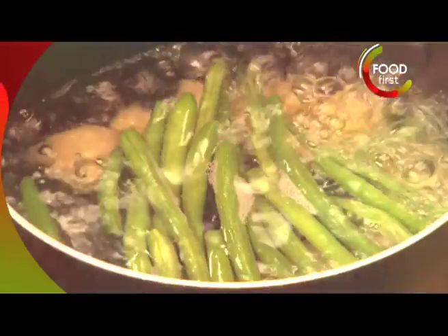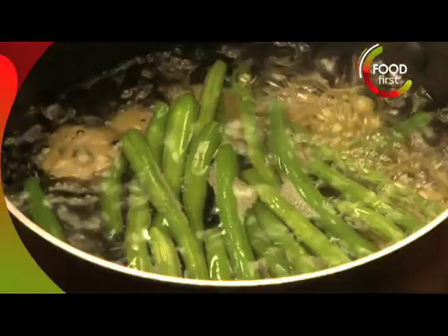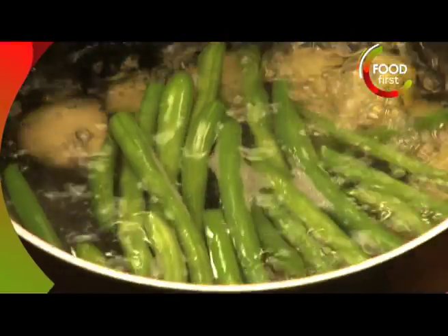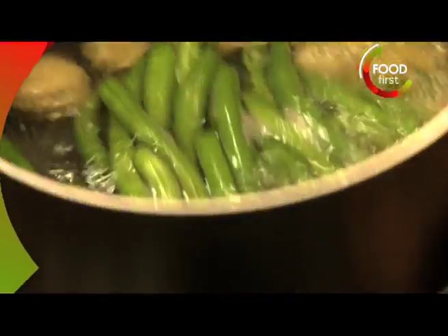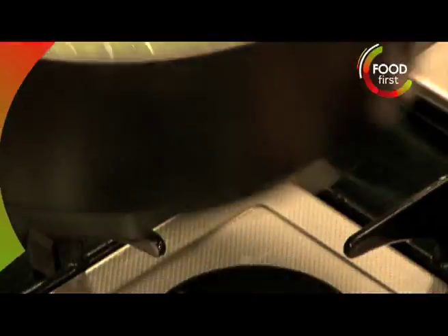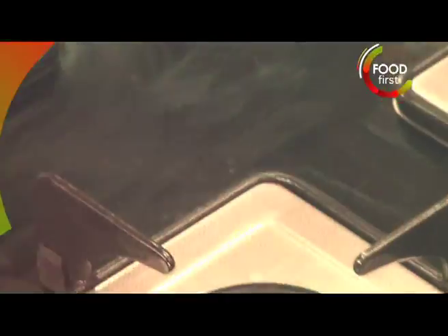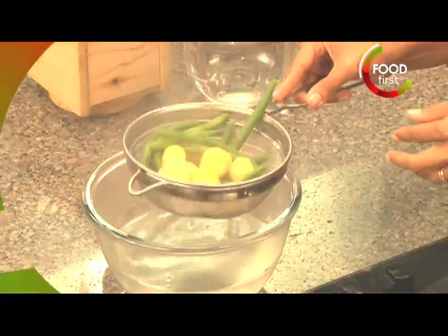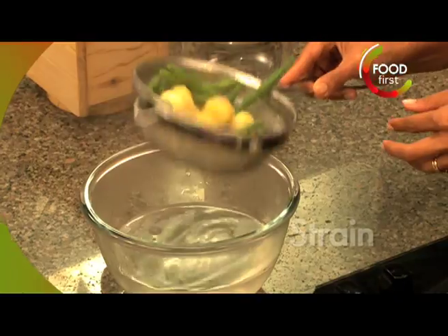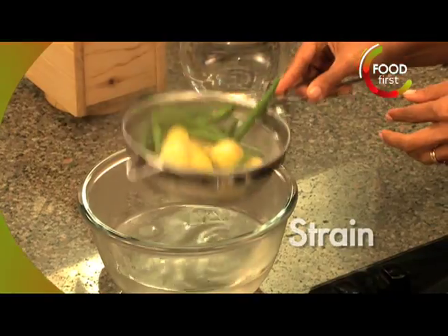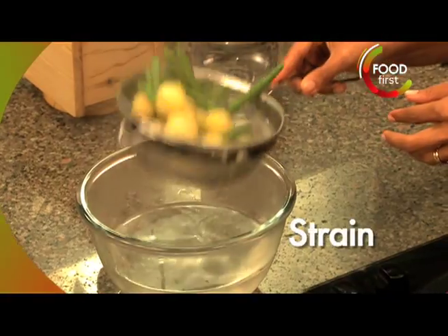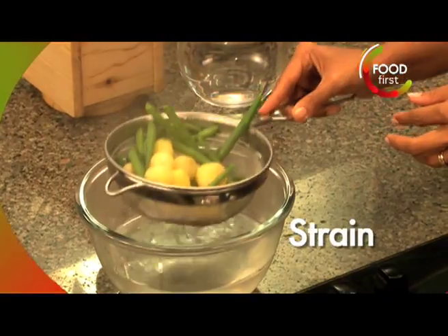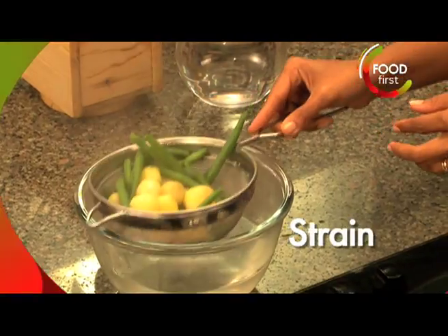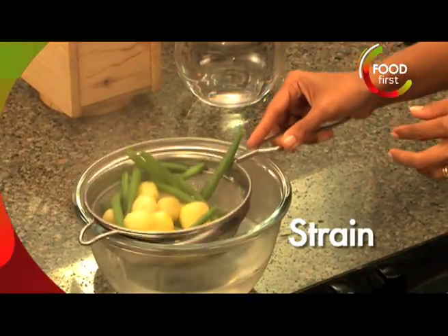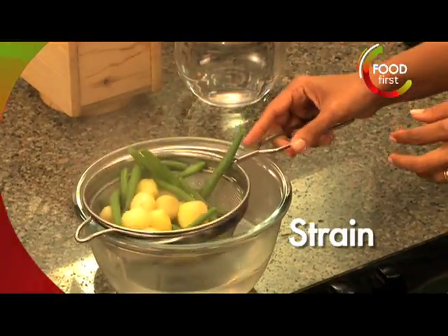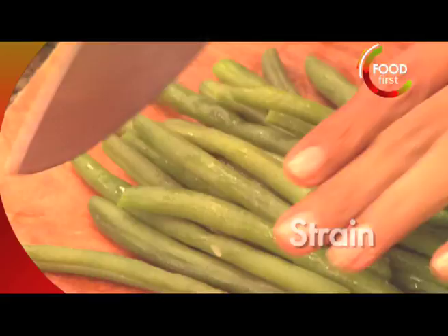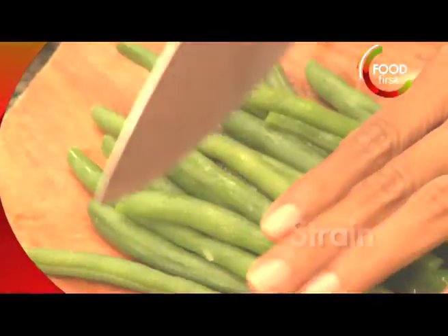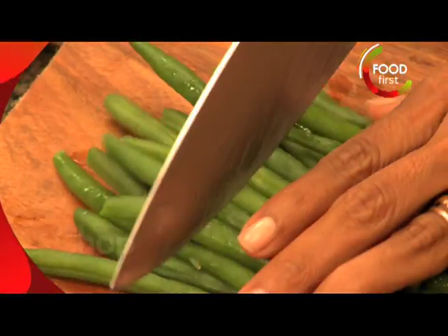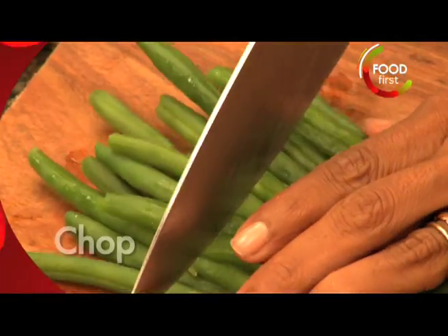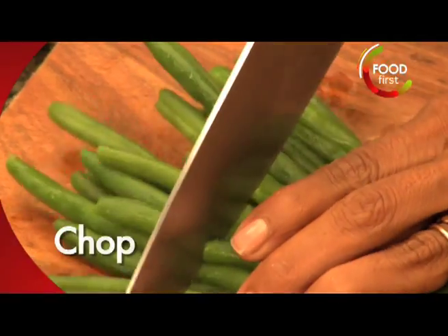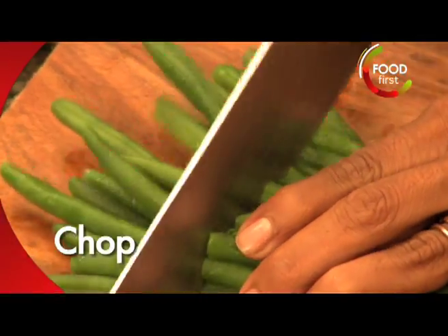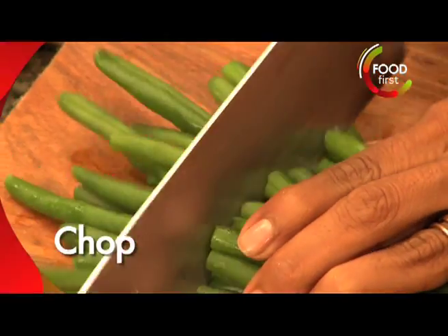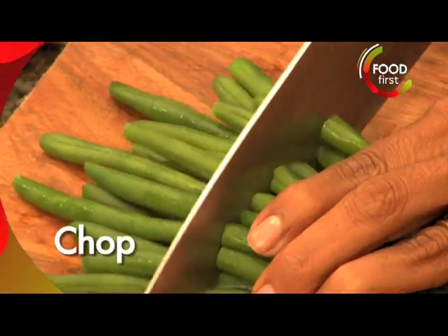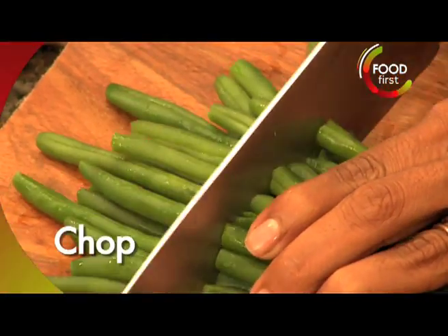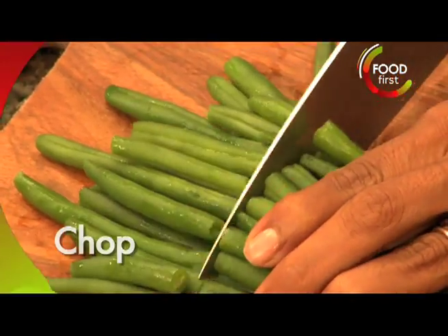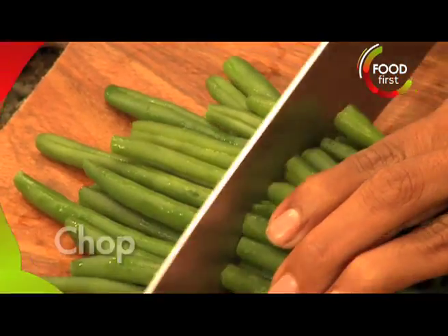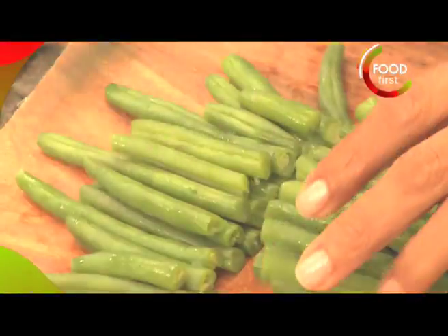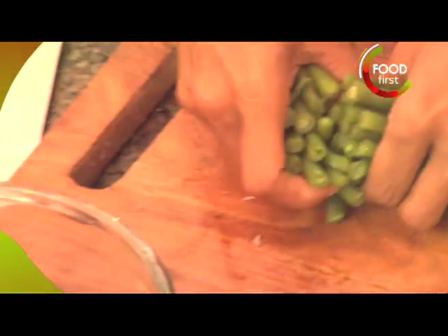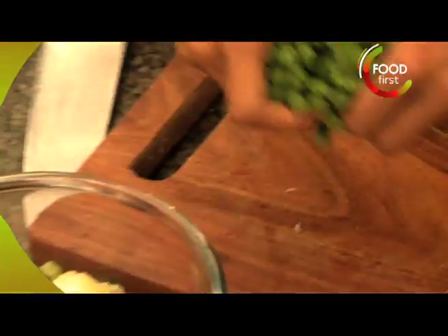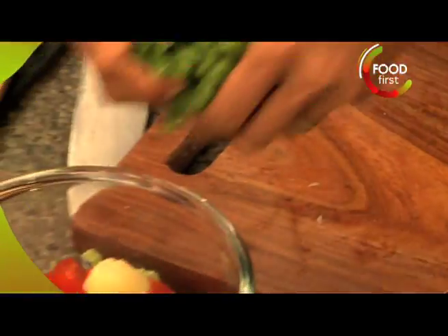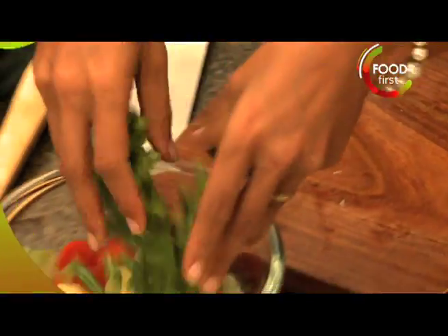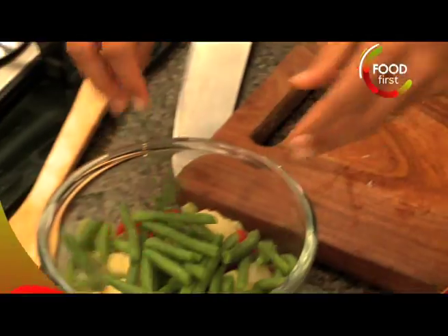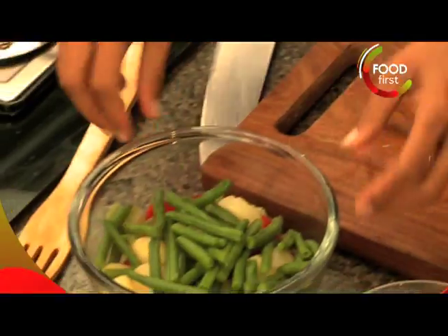Cherry tomatoes. Let's just strain this out, cut these into half and in they go too.